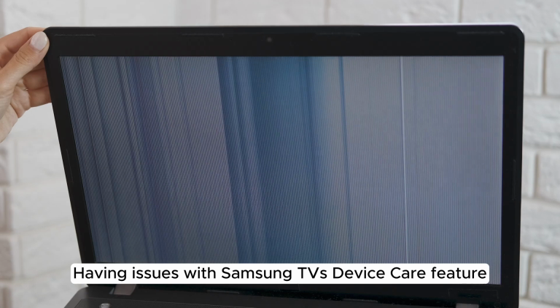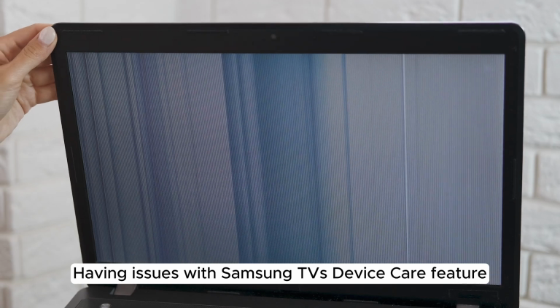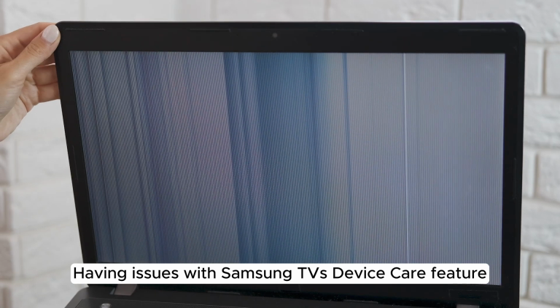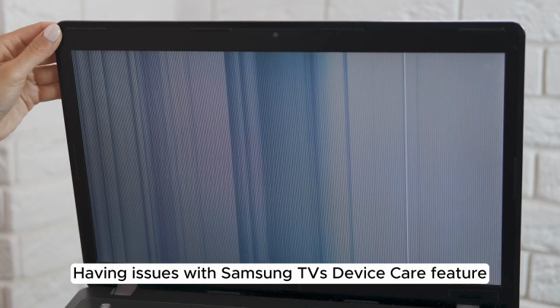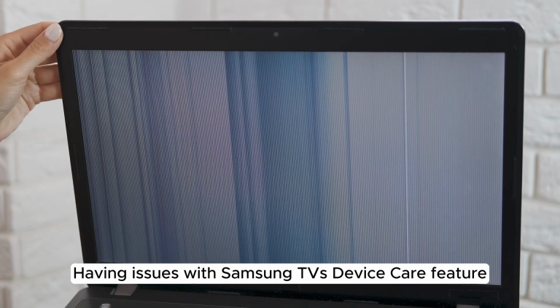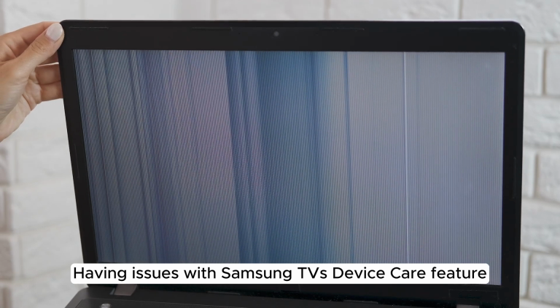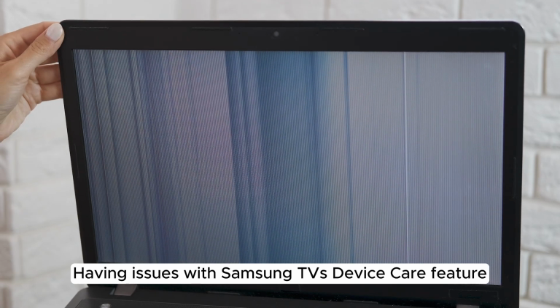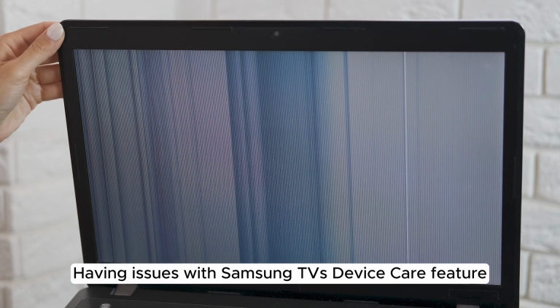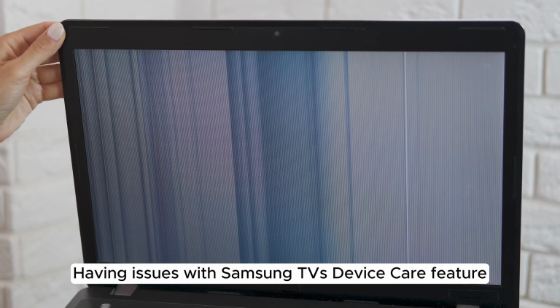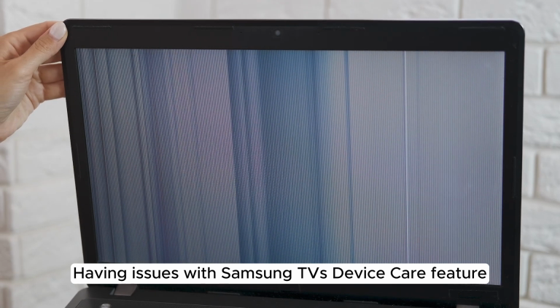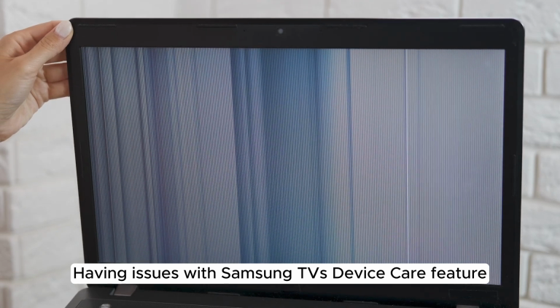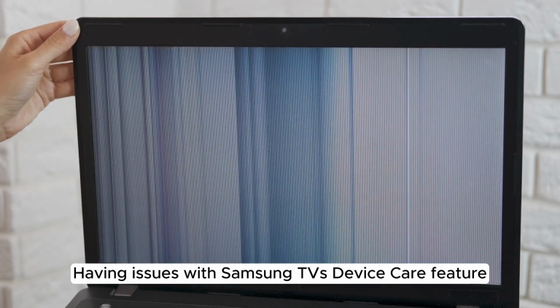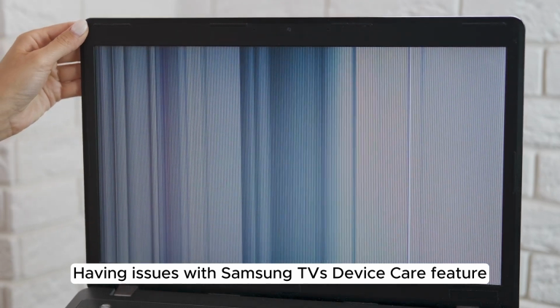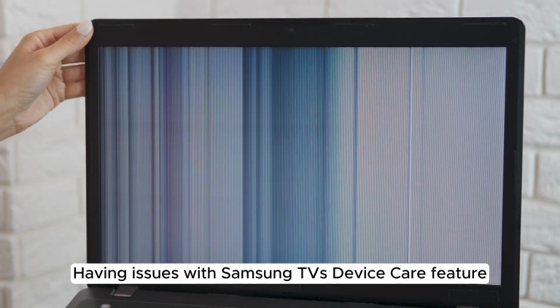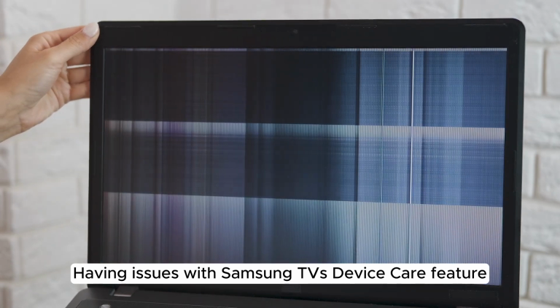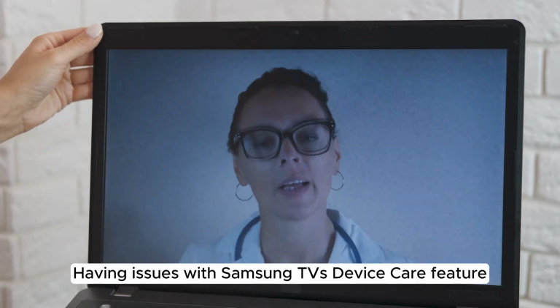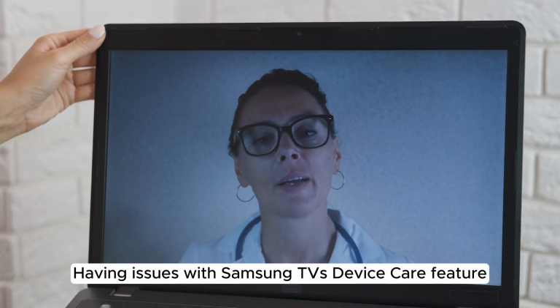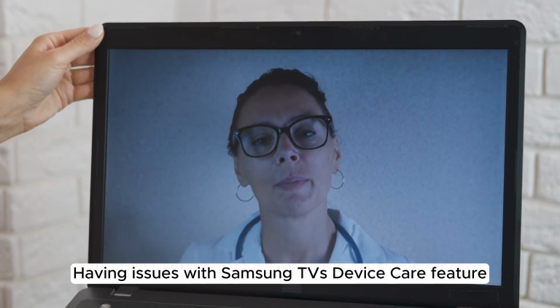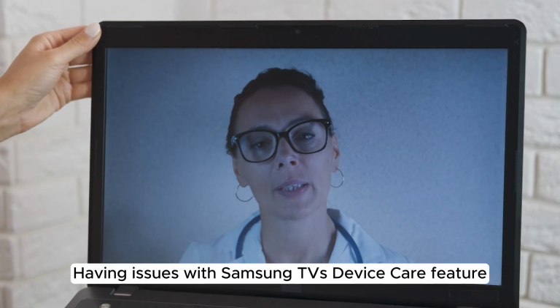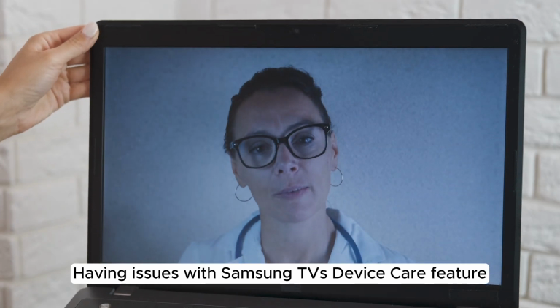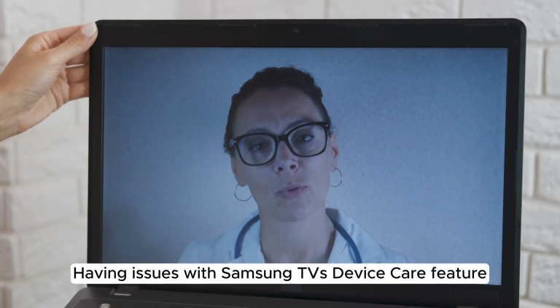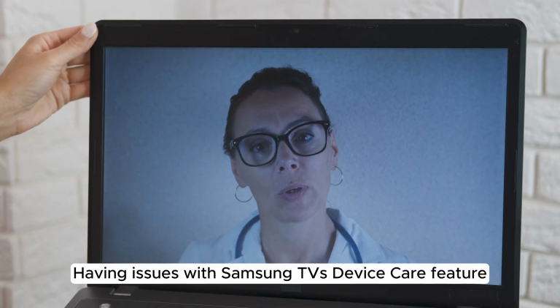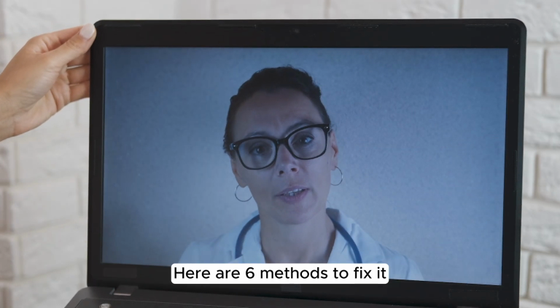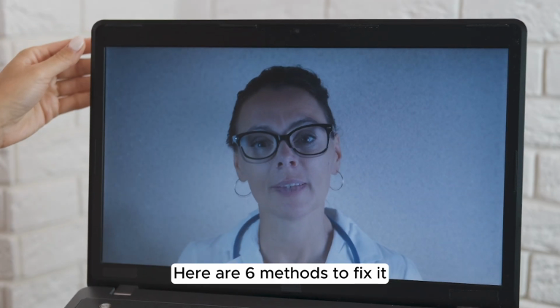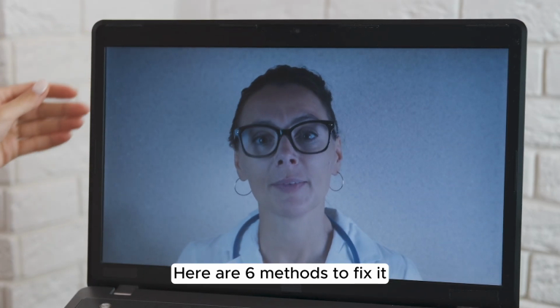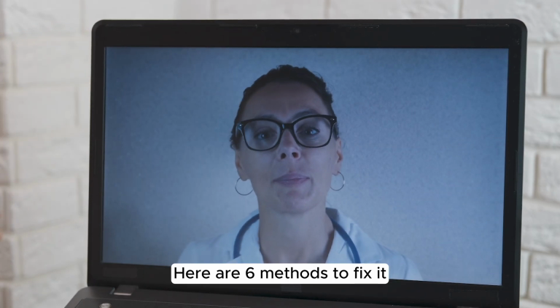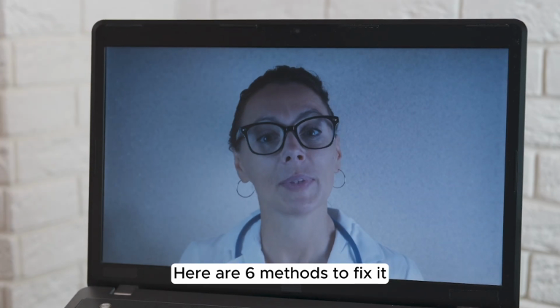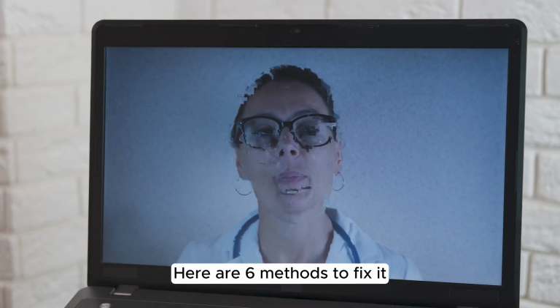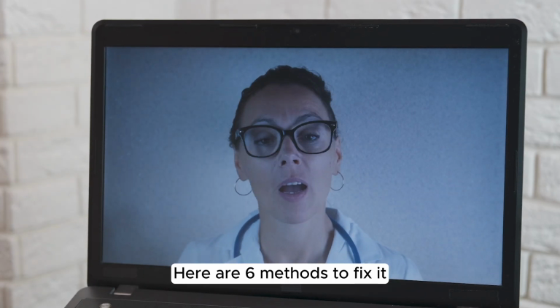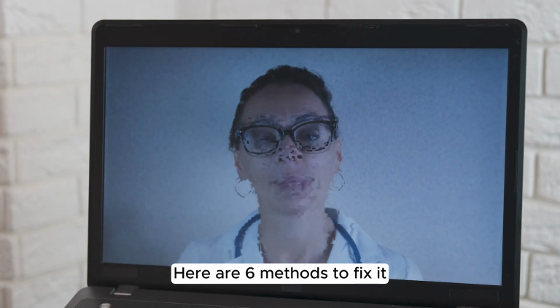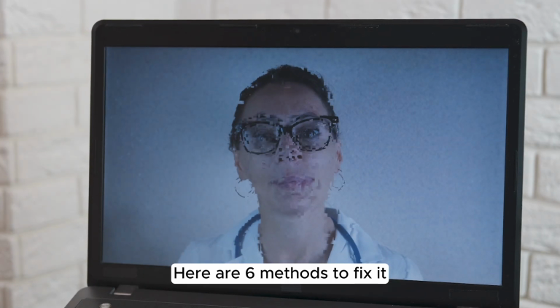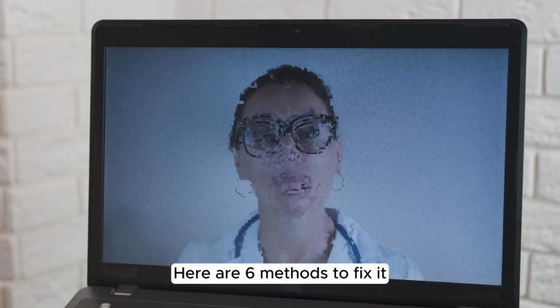Having issues with Samsung TV's Device Care feature? Here are 6 methods to fix it.